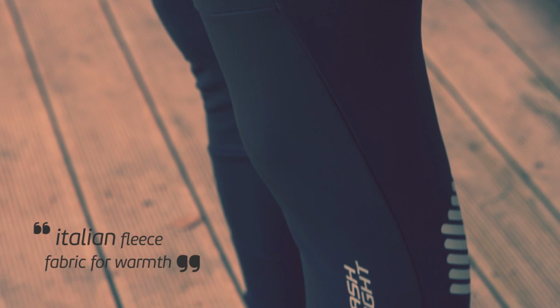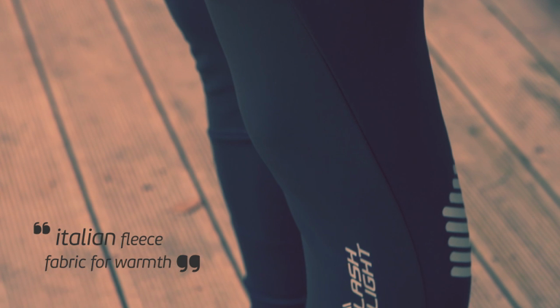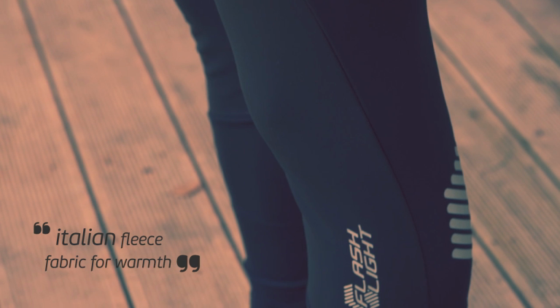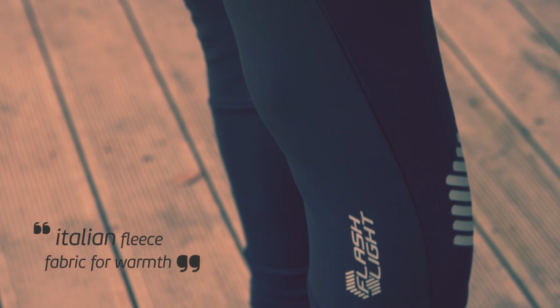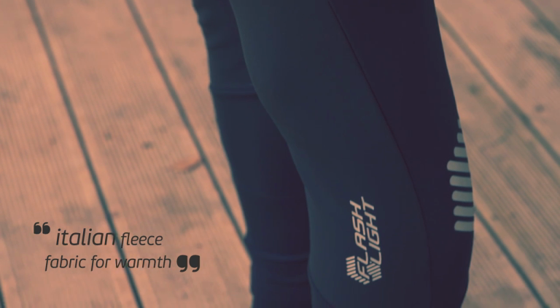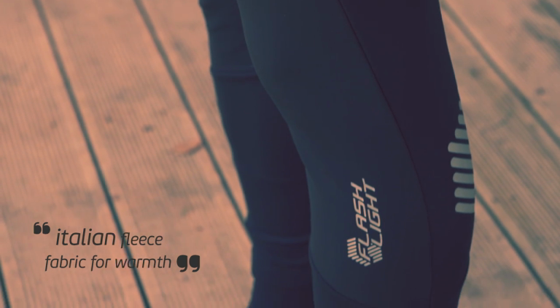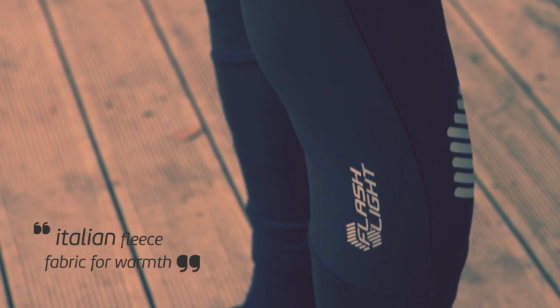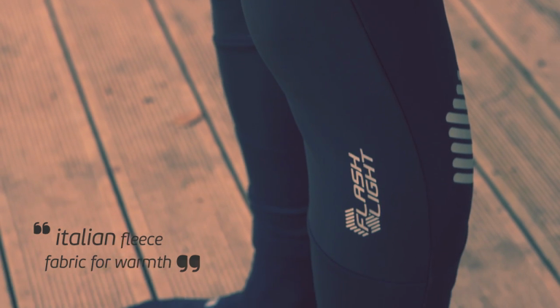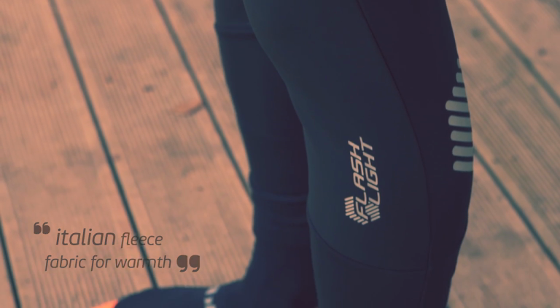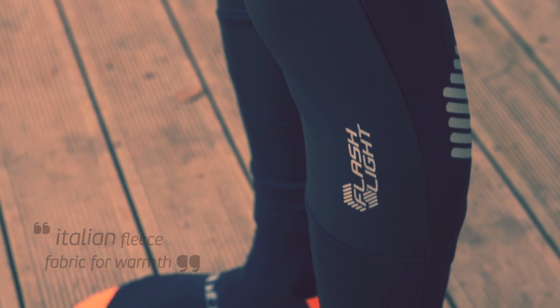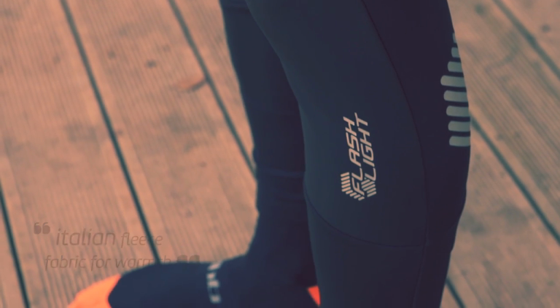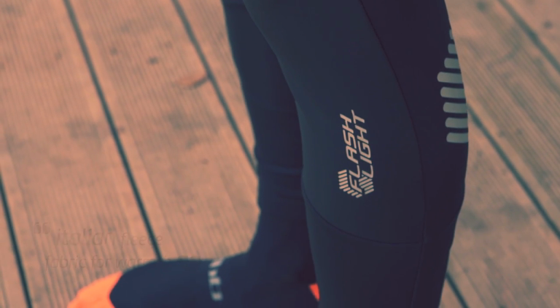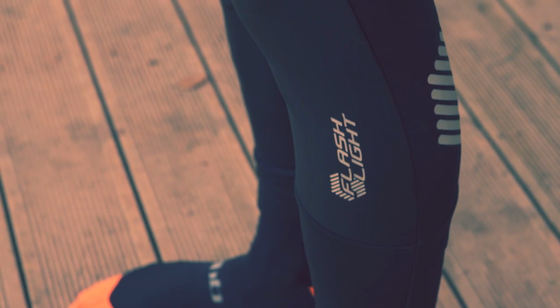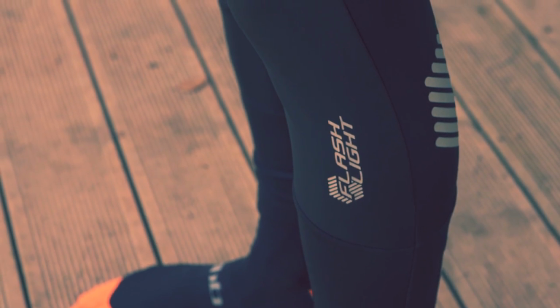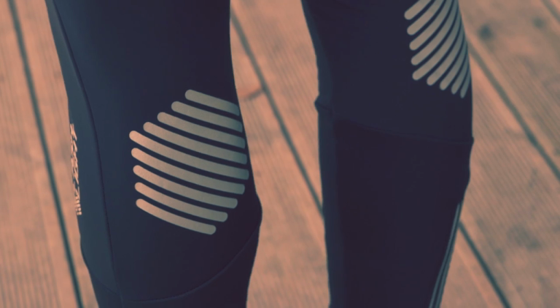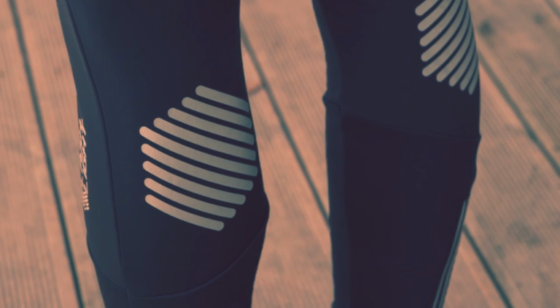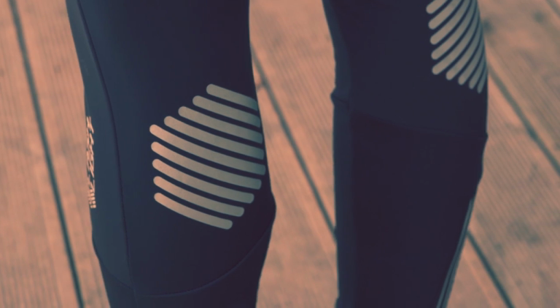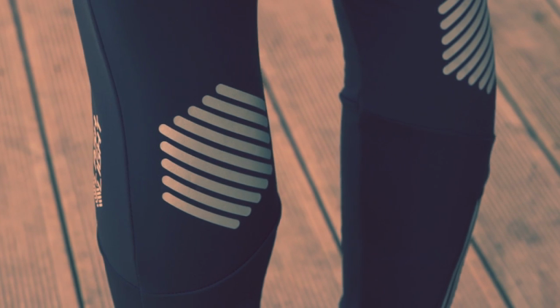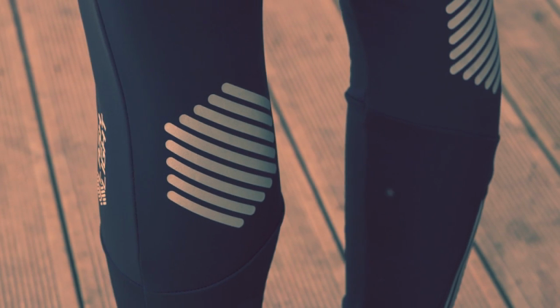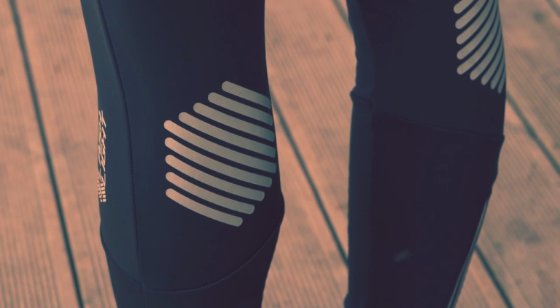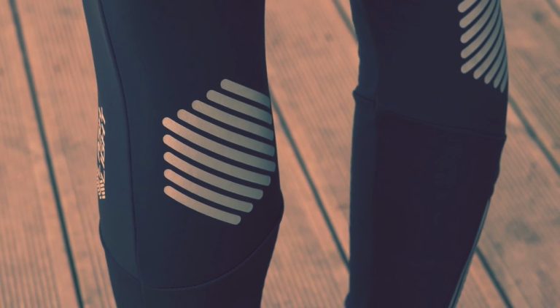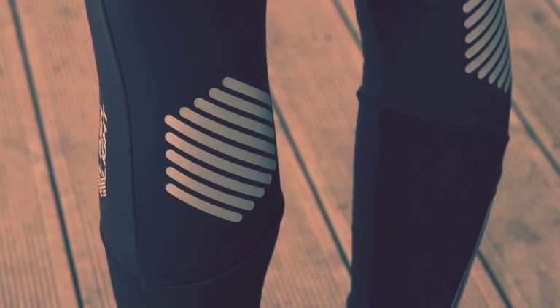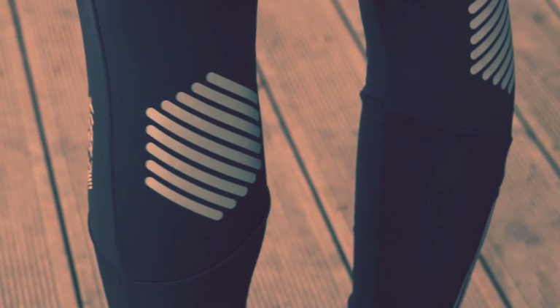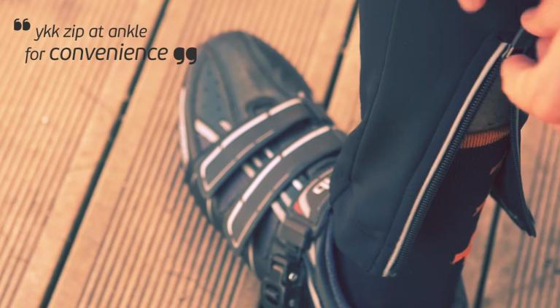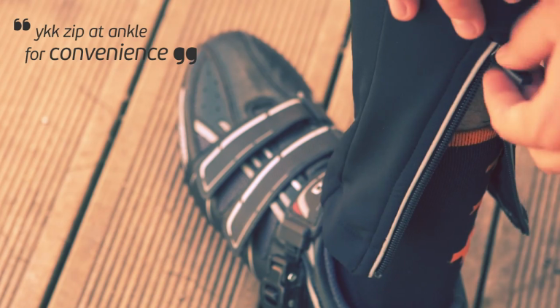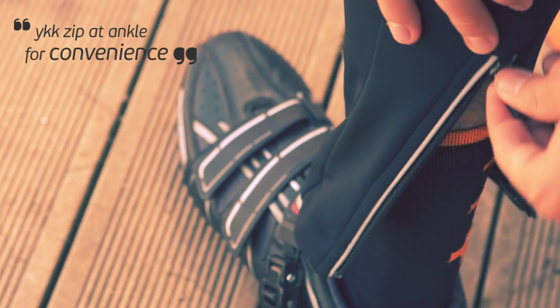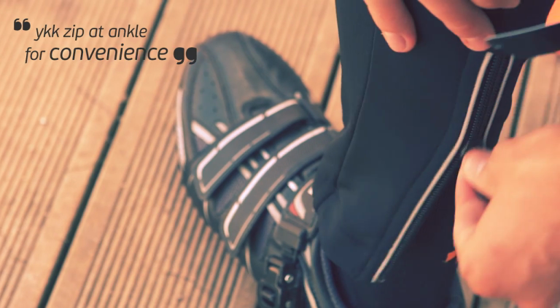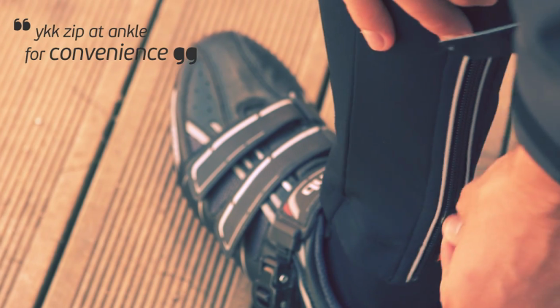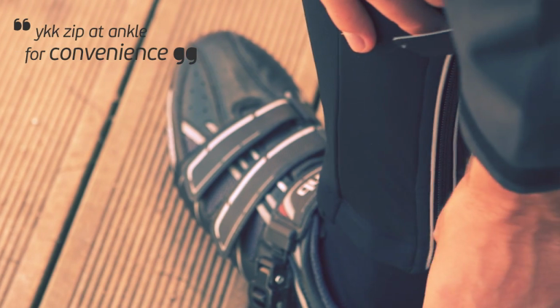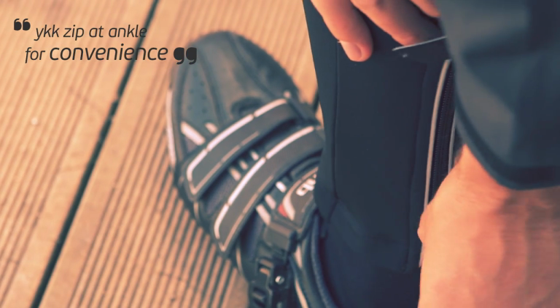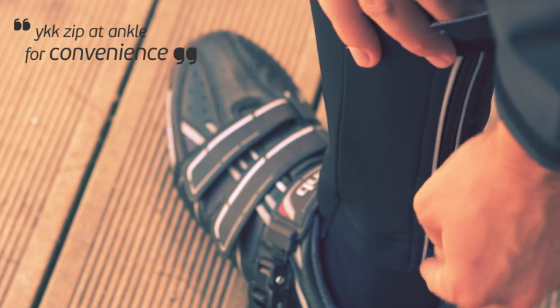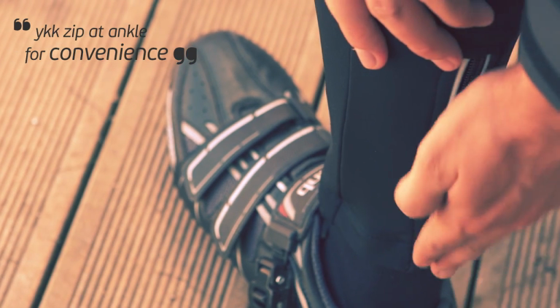The Italian fleece fabric keeps you warm, while the Cytec elastic interface race seat pad is comfortable on even the longest commute.